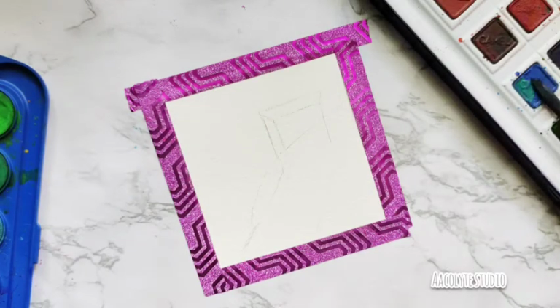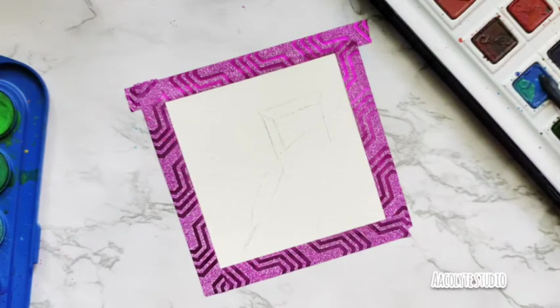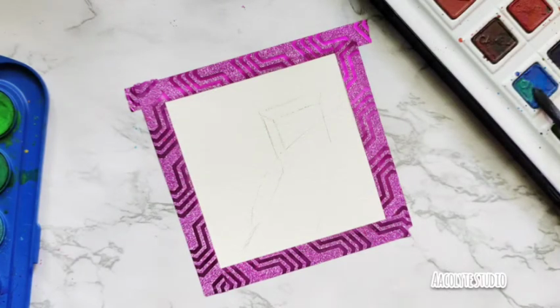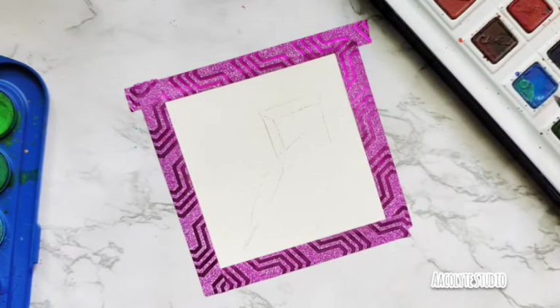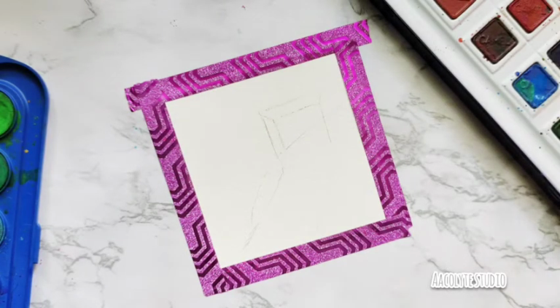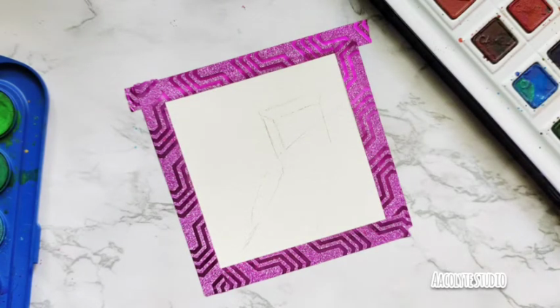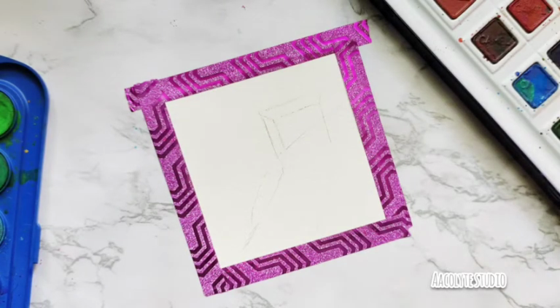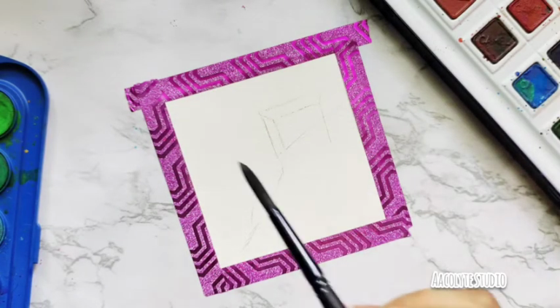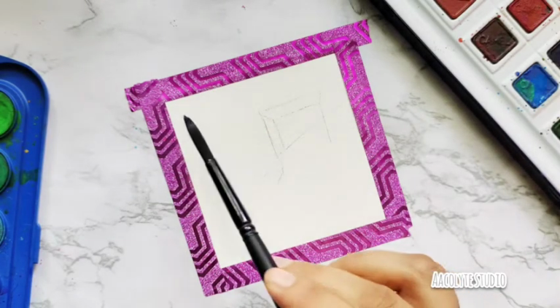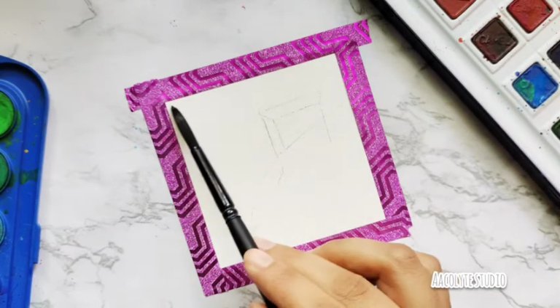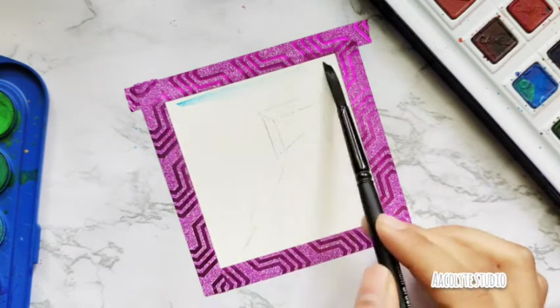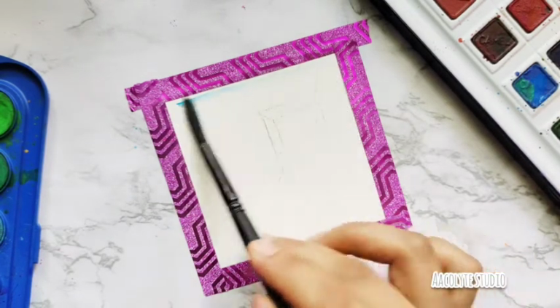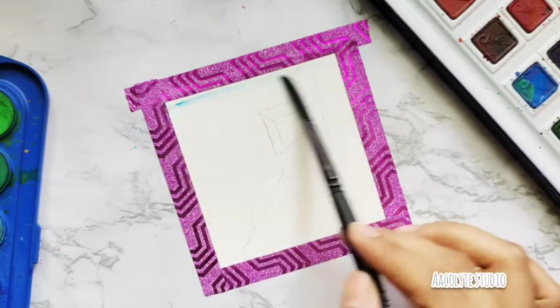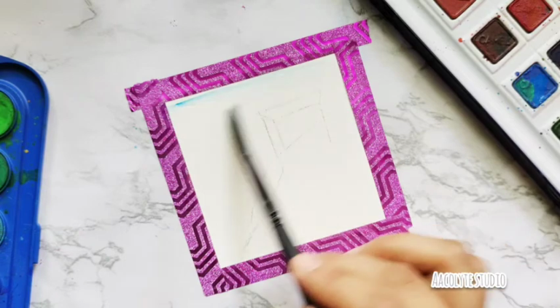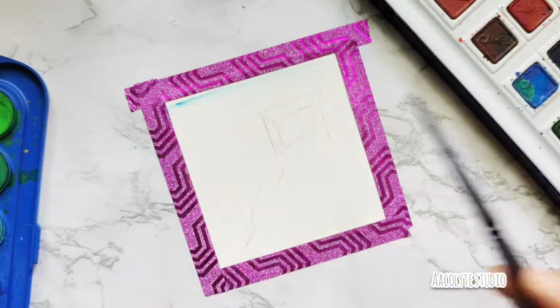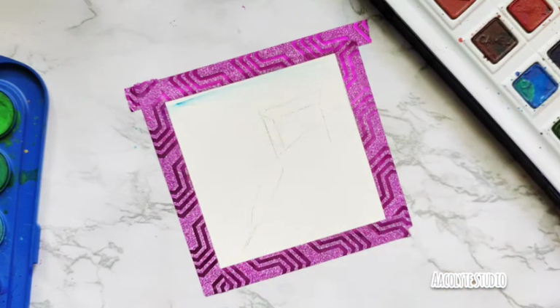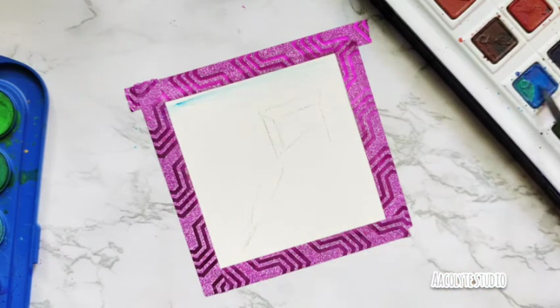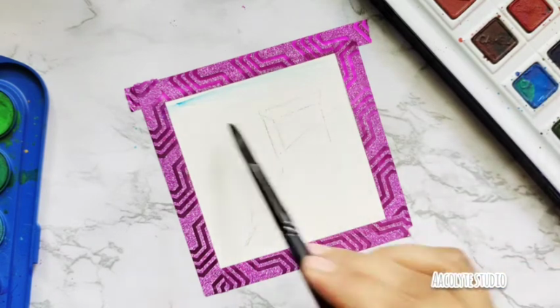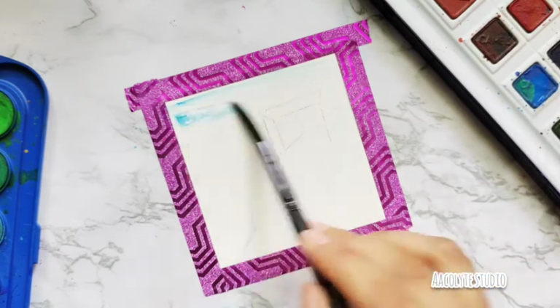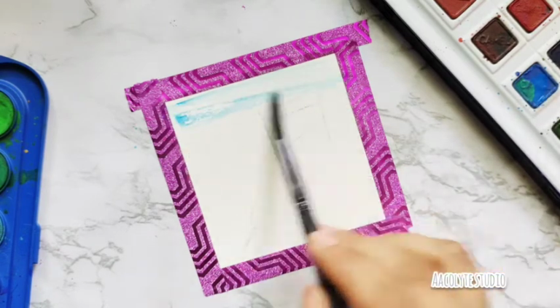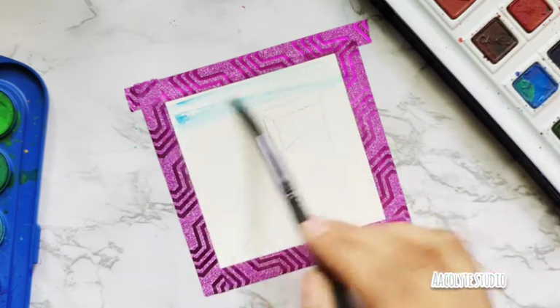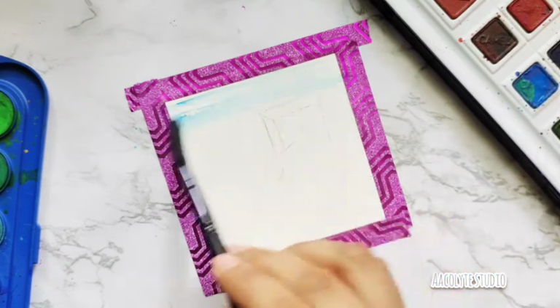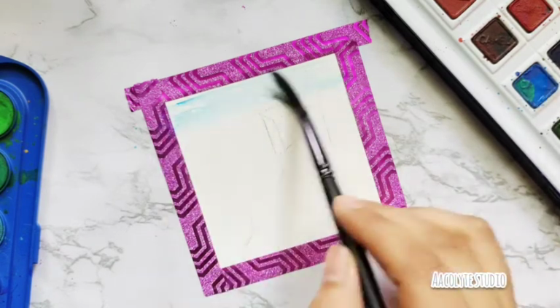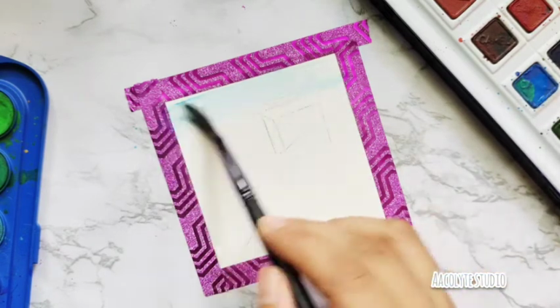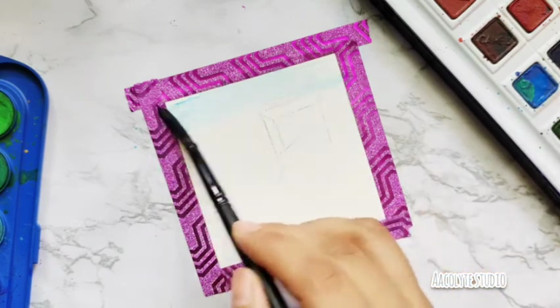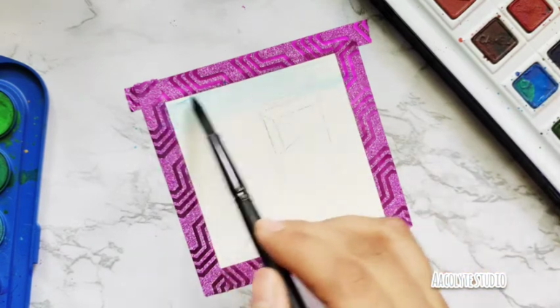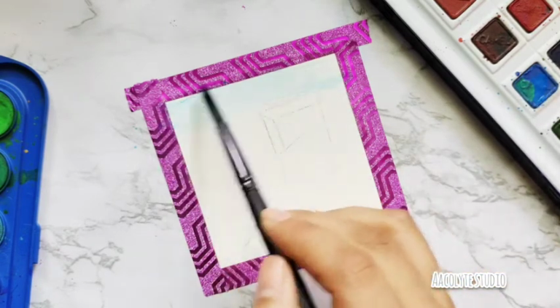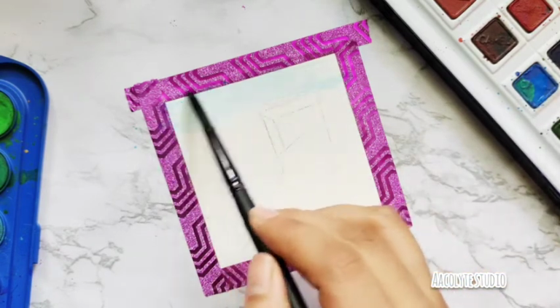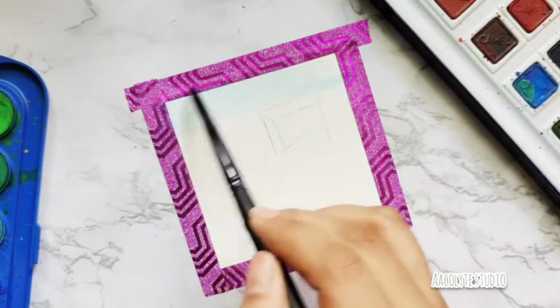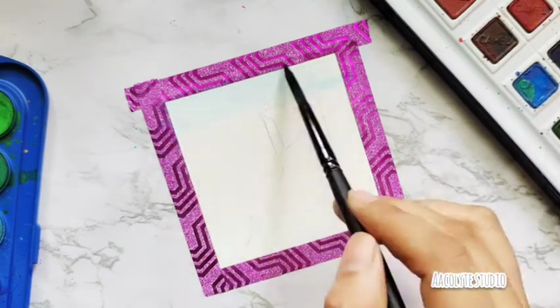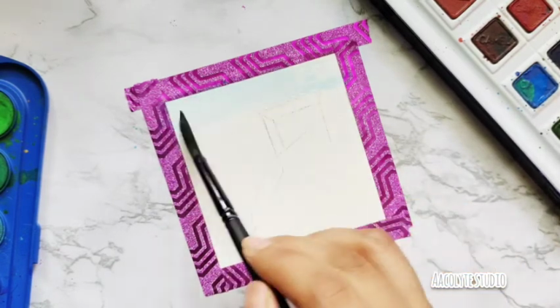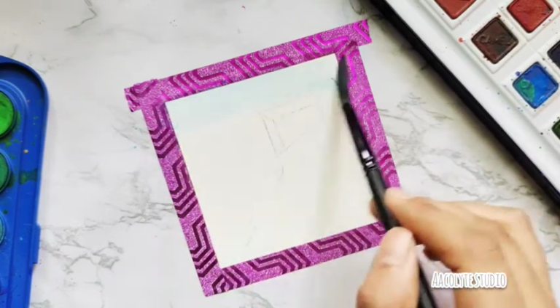I used washi tape on all four edges so that it's stuck together and I get that smooth finish on my edges.